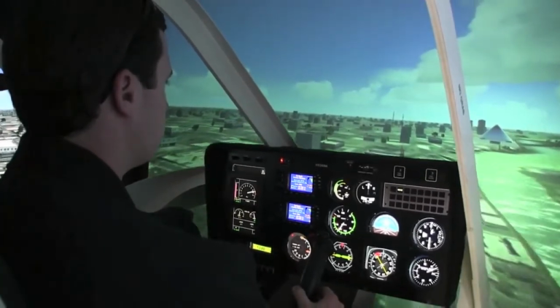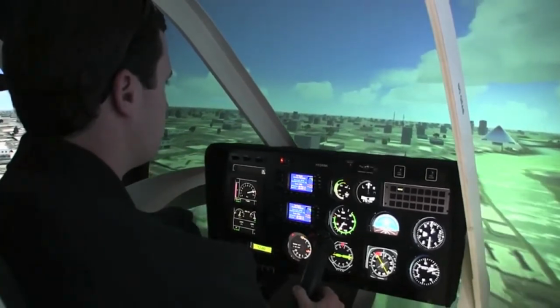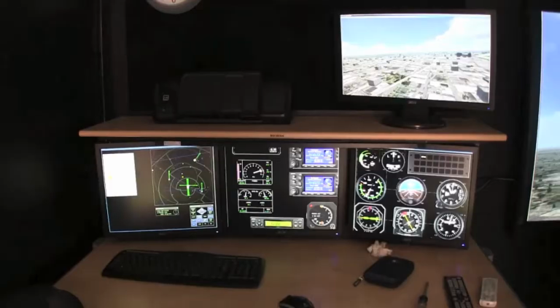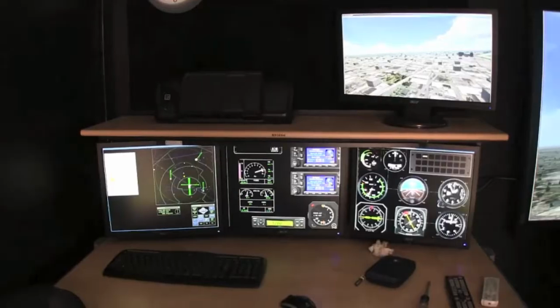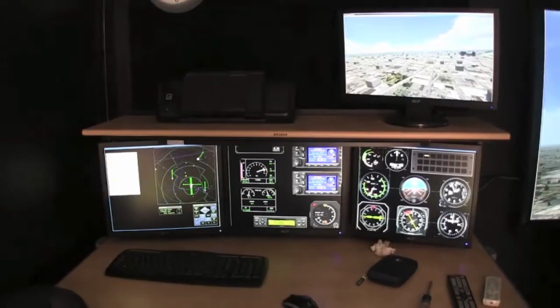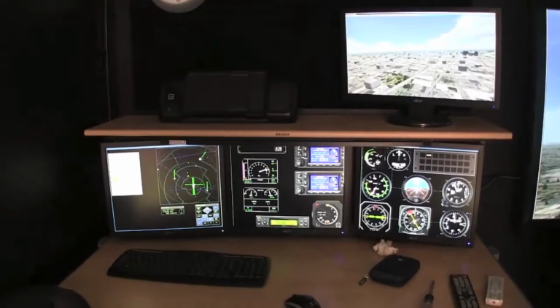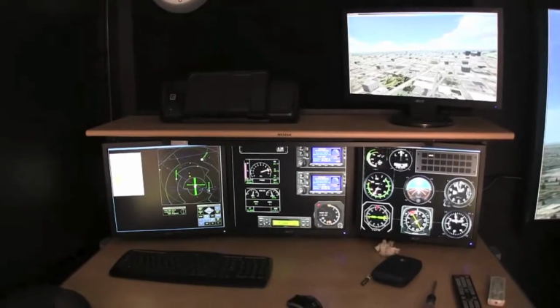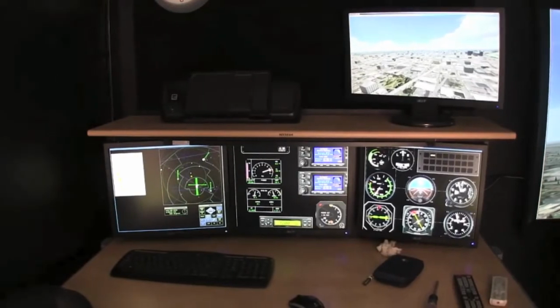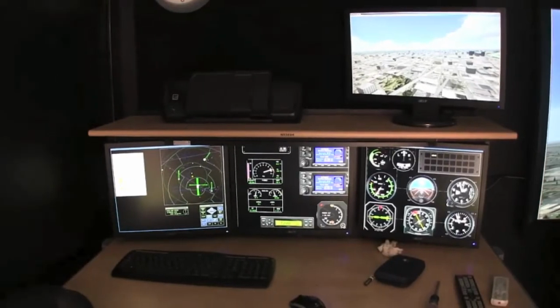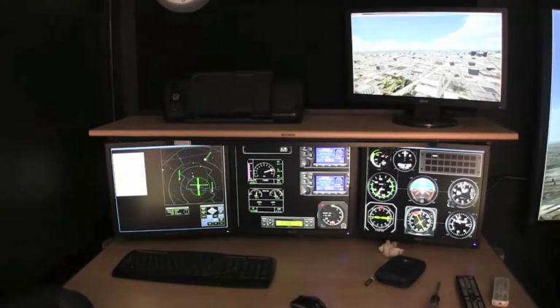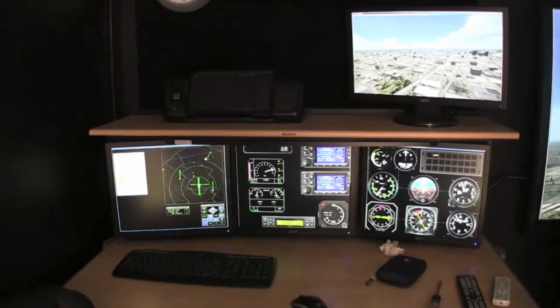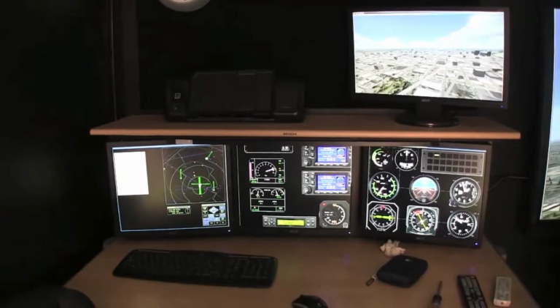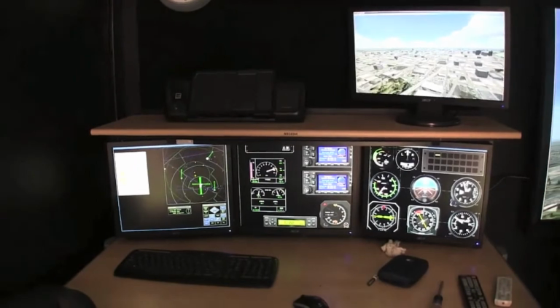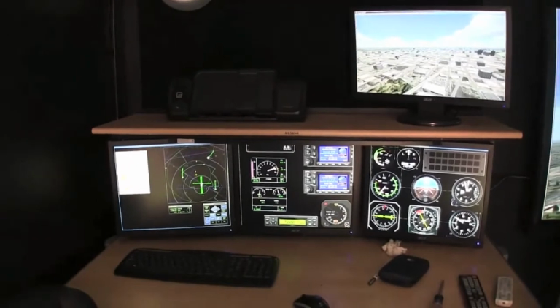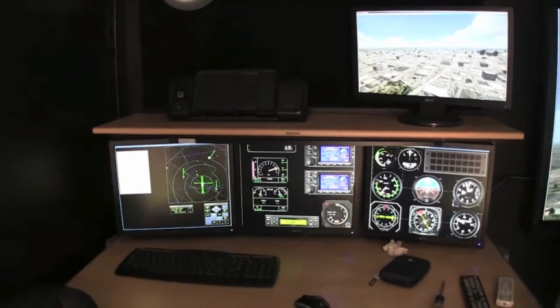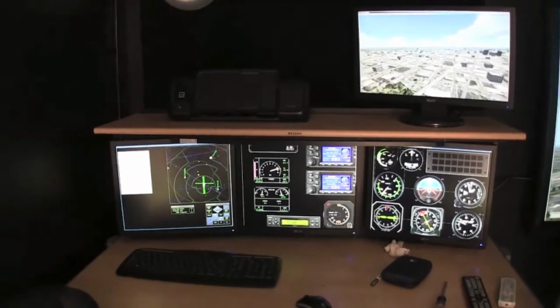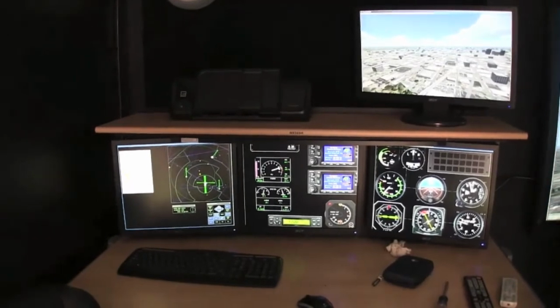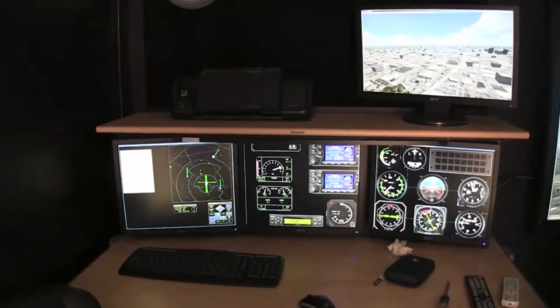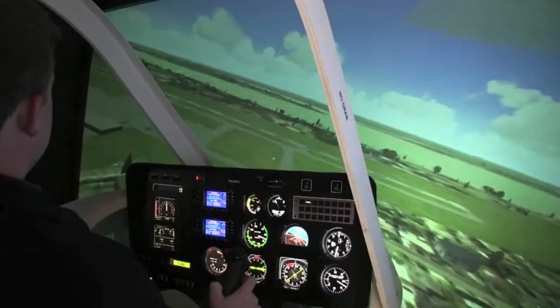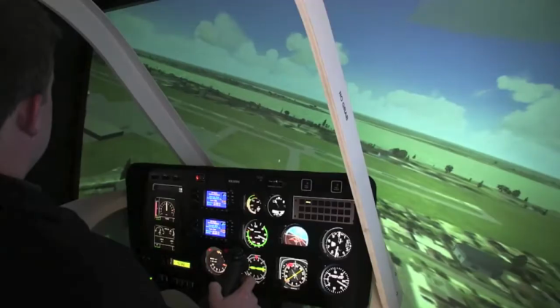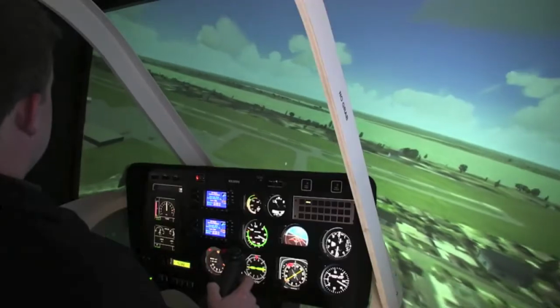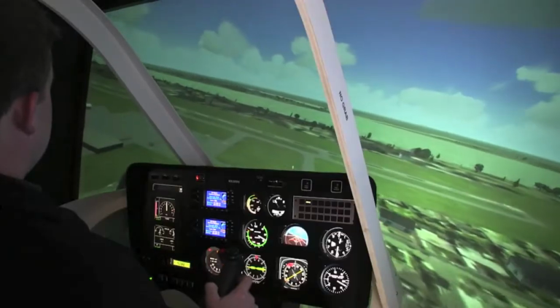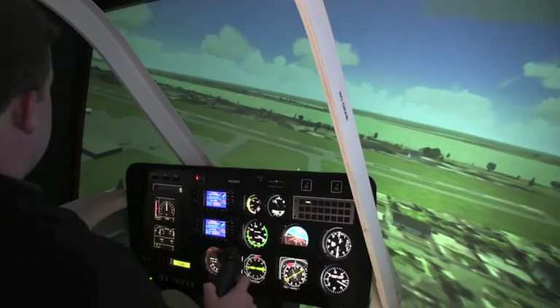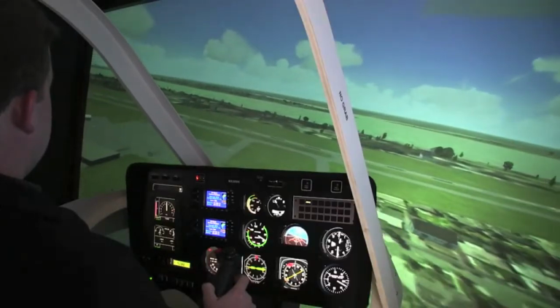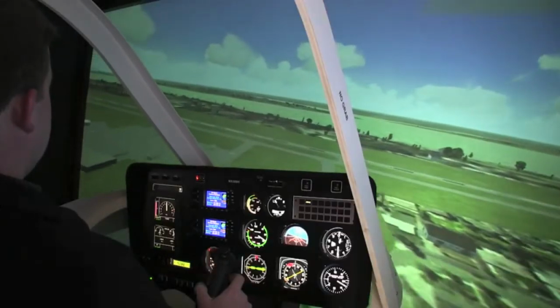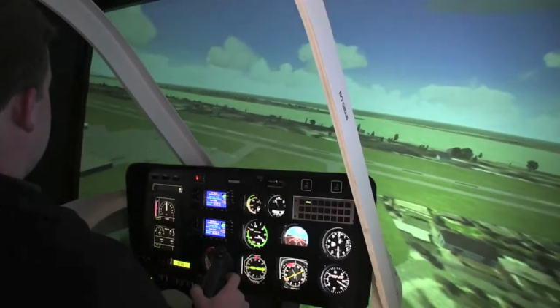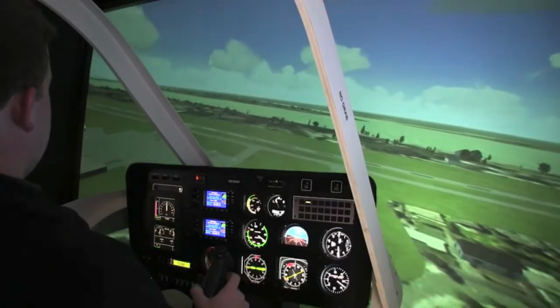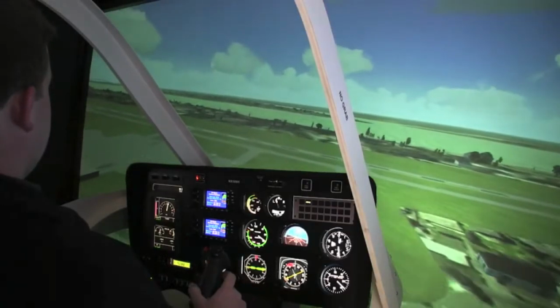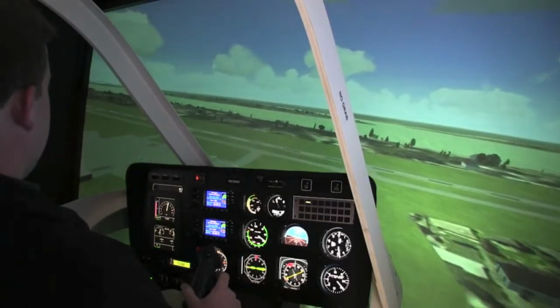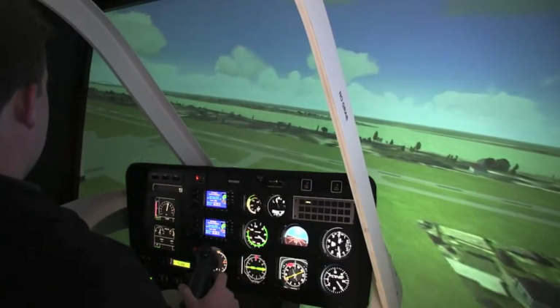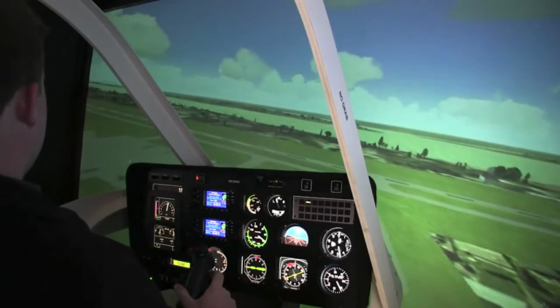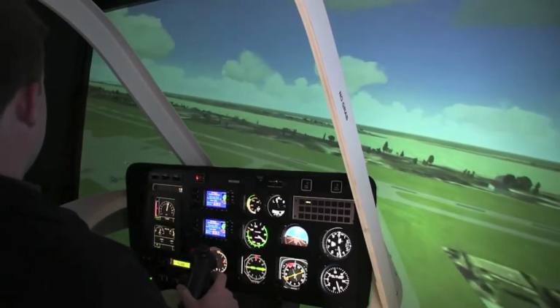An instructor can sit at the rear of the simulator, controlling the system that can give pilots different scenarios for situations they may encounter.